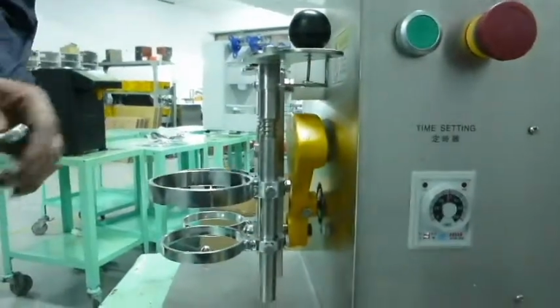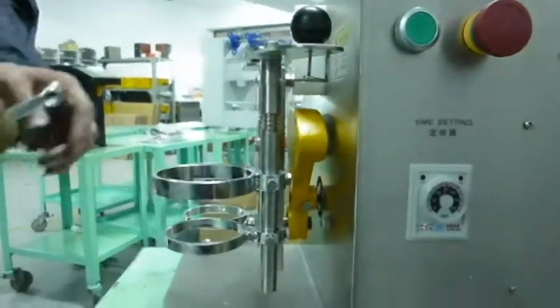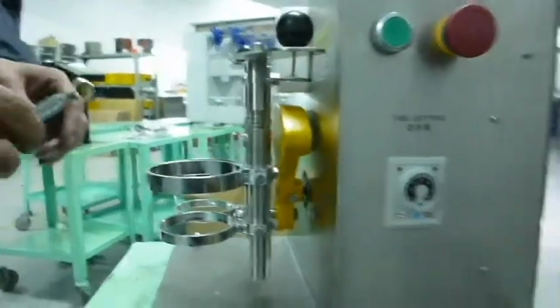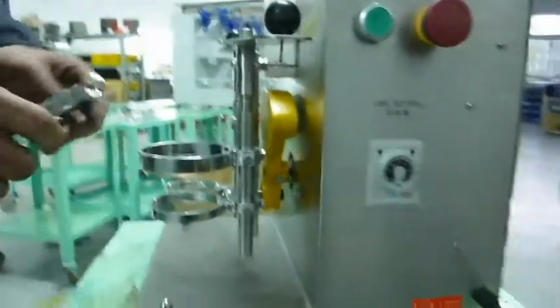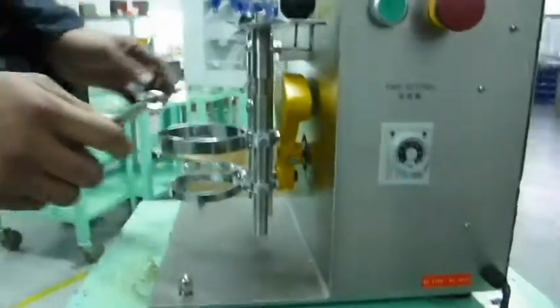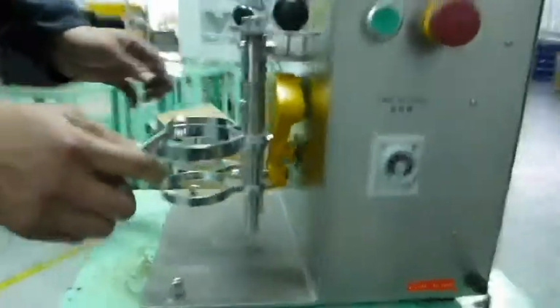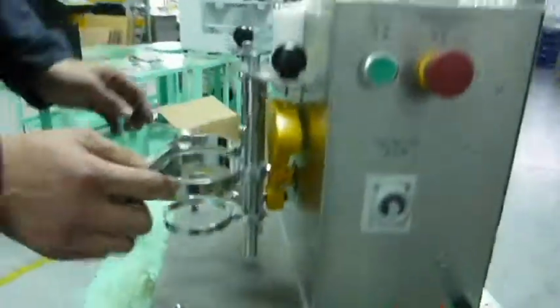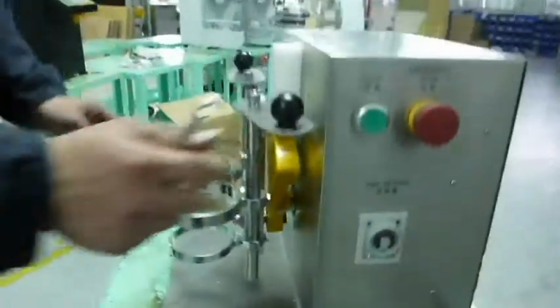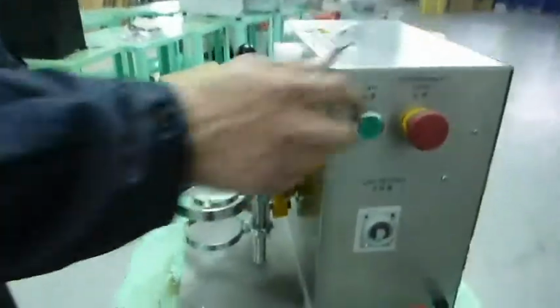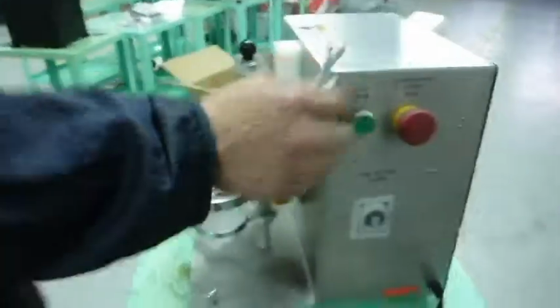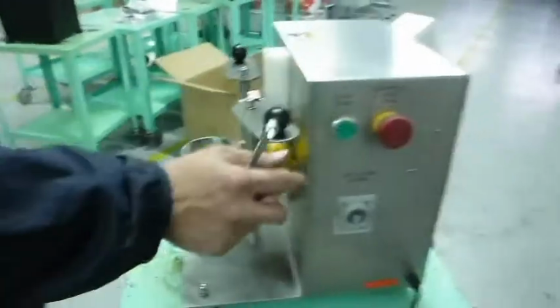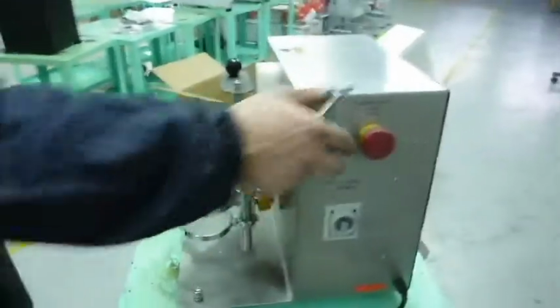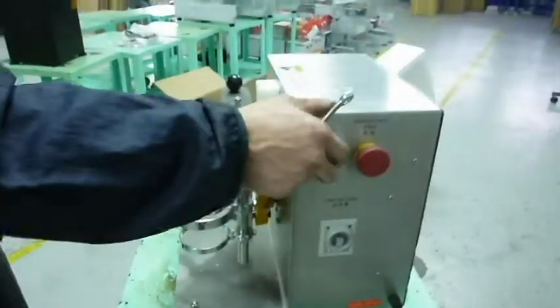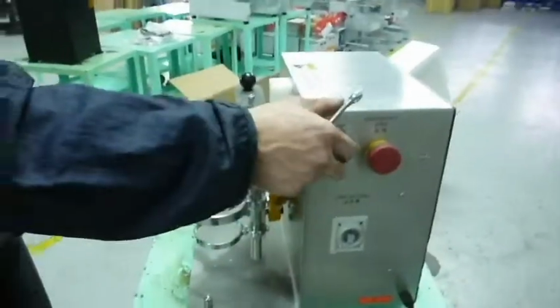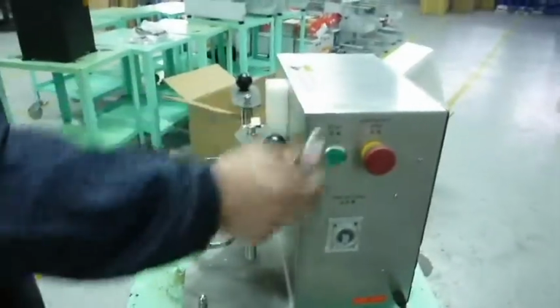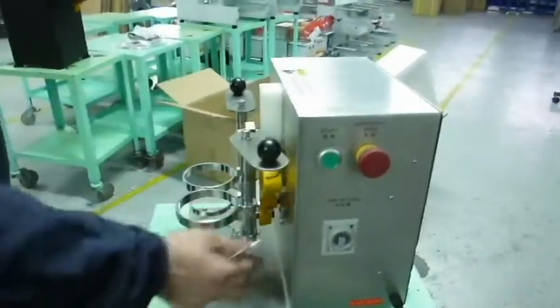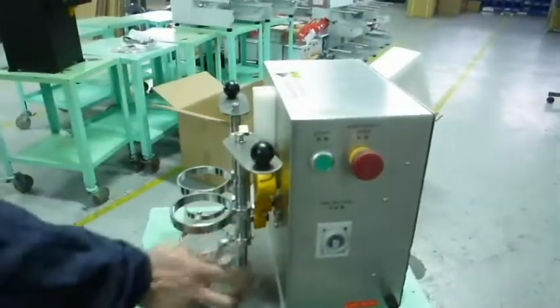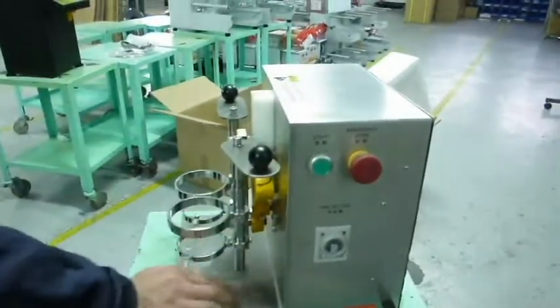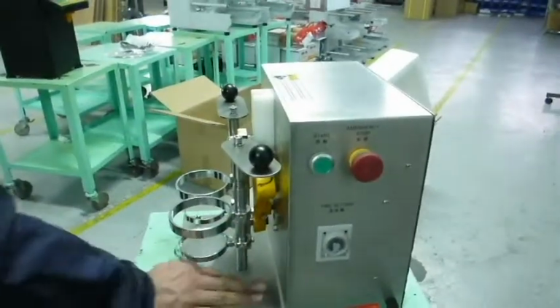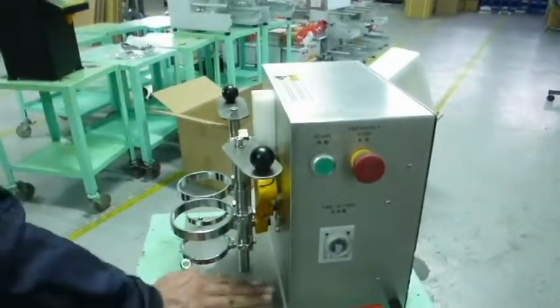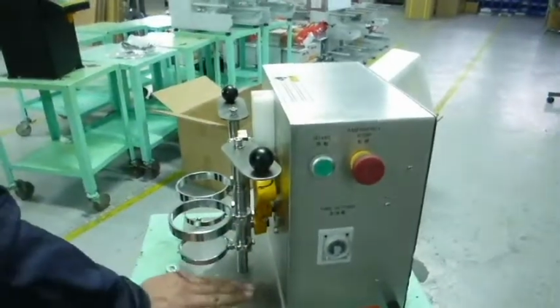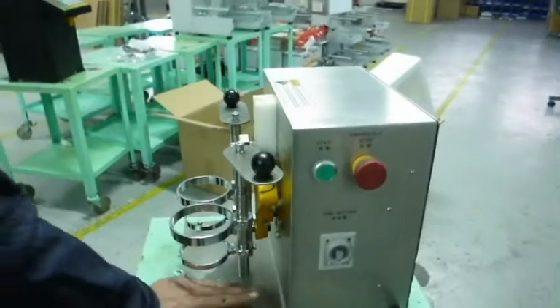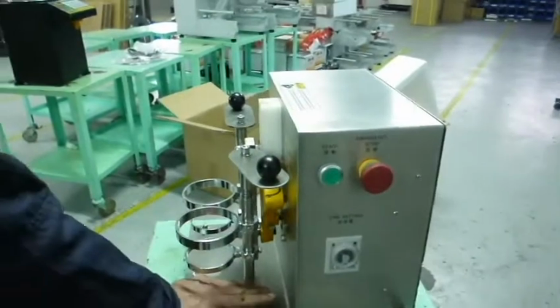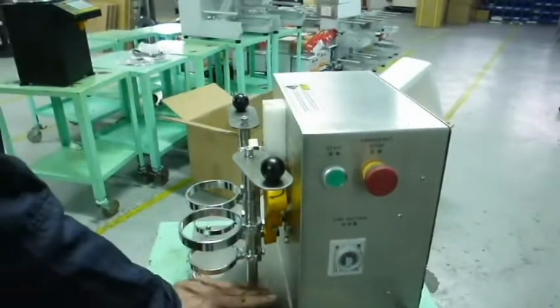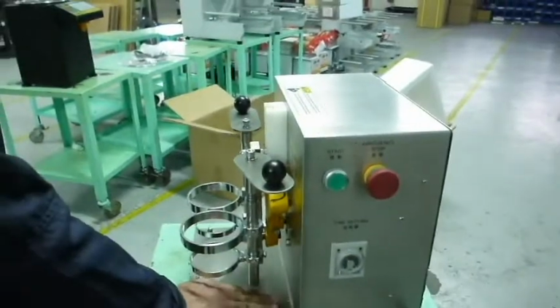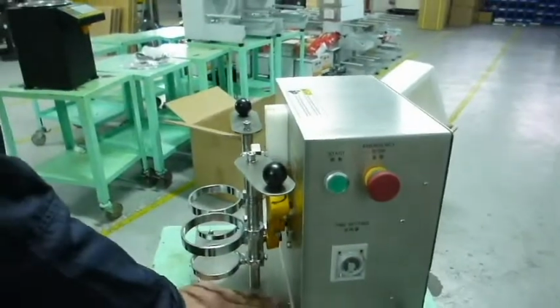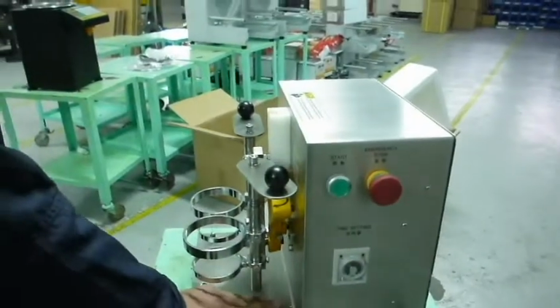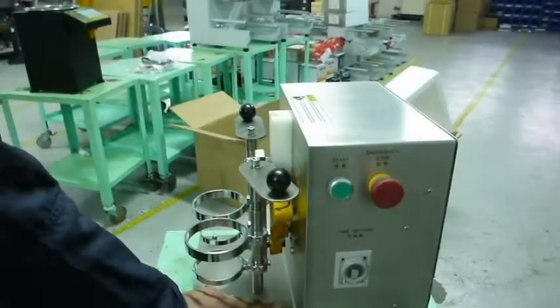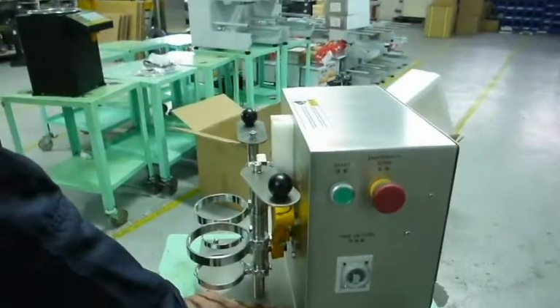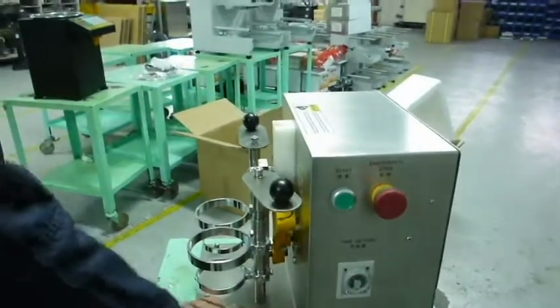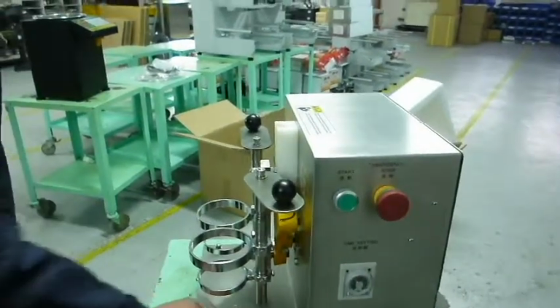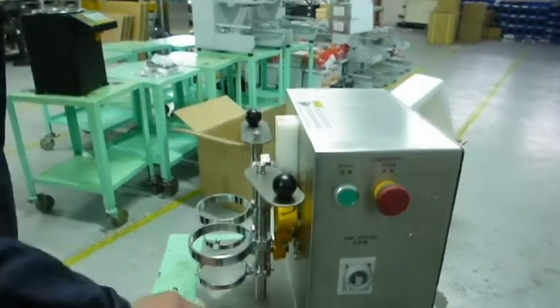Be careful — don't put your hand under the machine when you are operating.